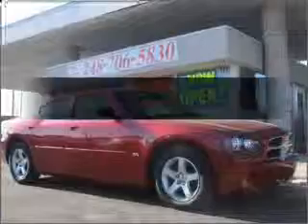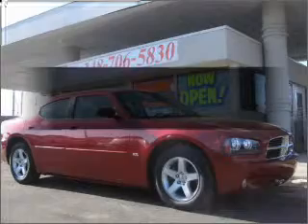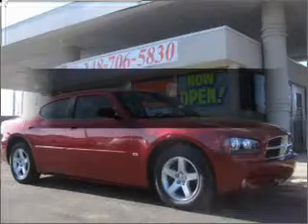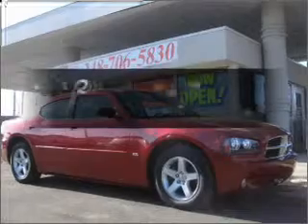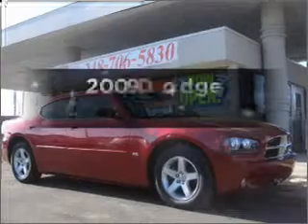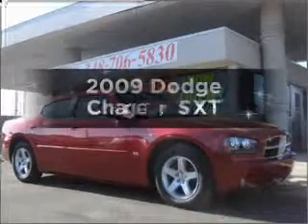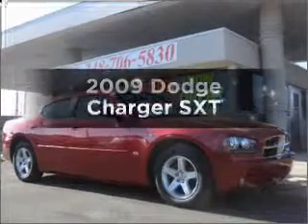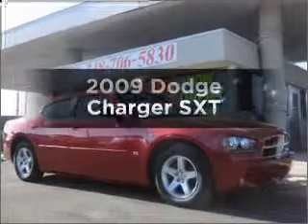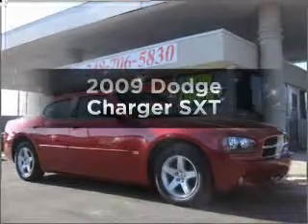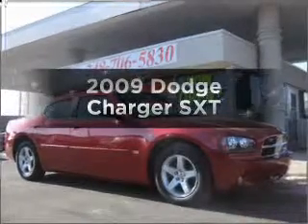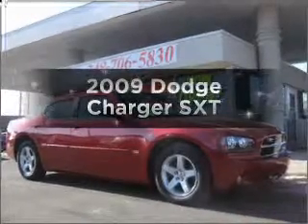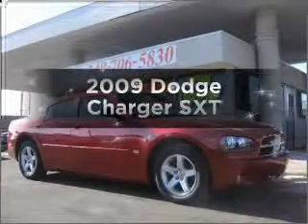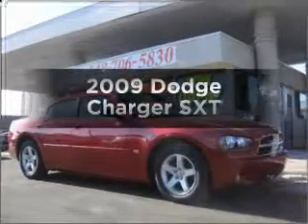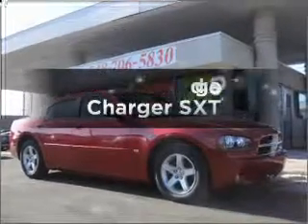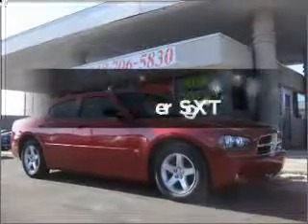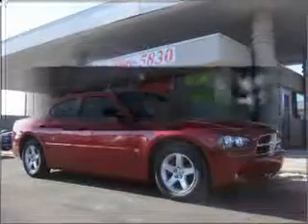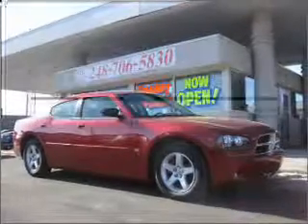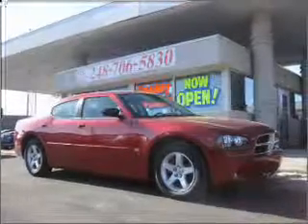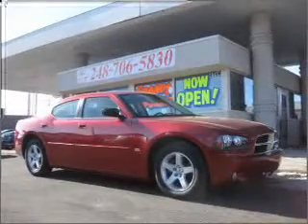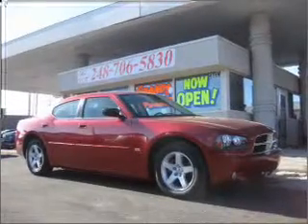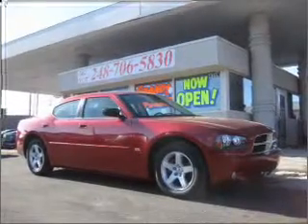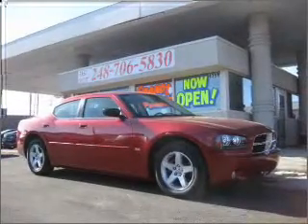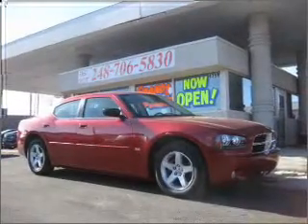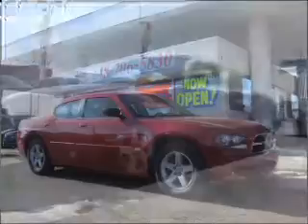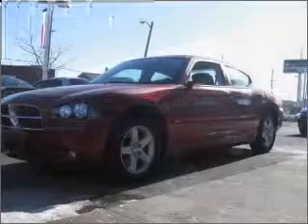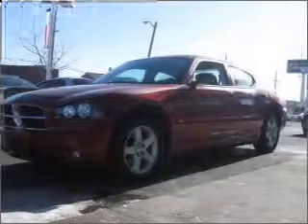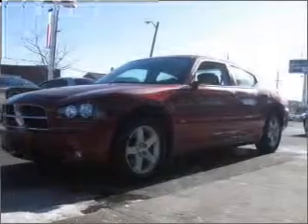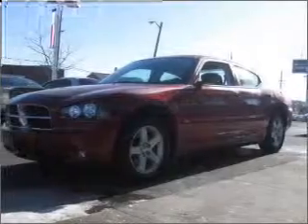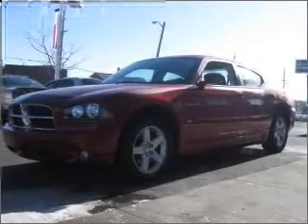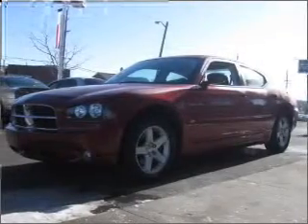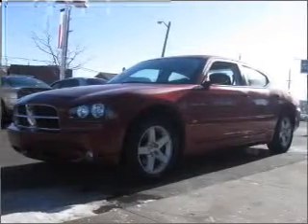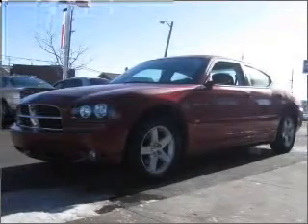Get noticed in this 2009 Dodge Charger. If you're looking for a first-rate auto, this one could be yours today.